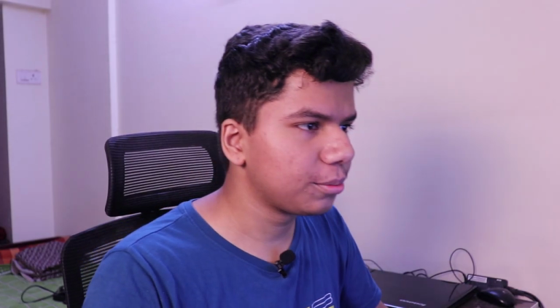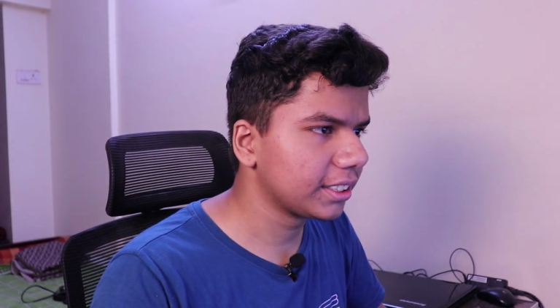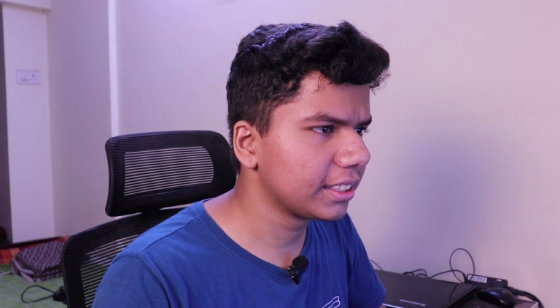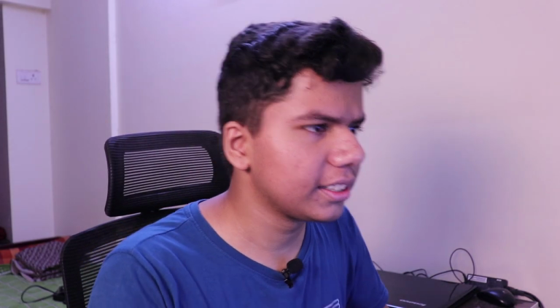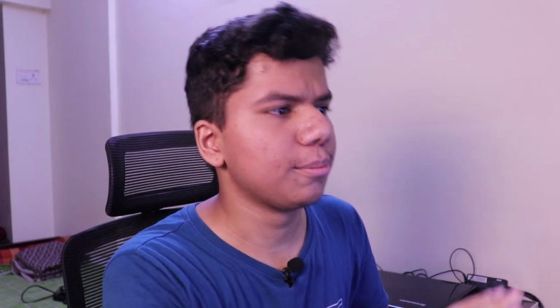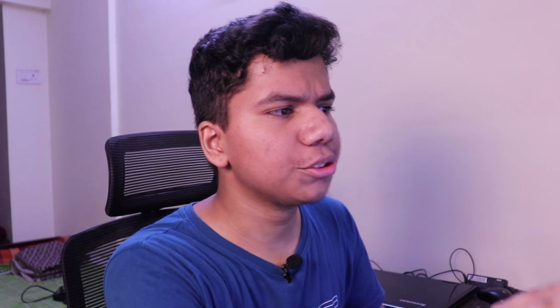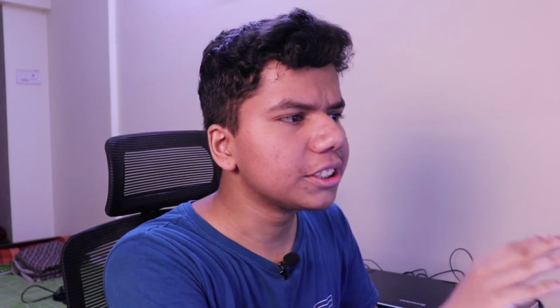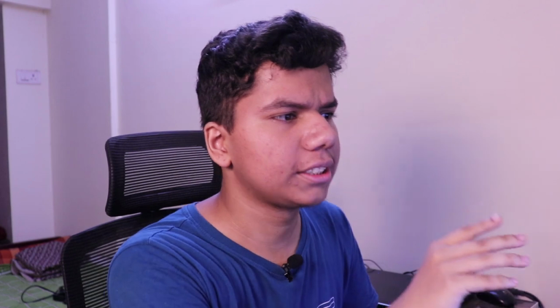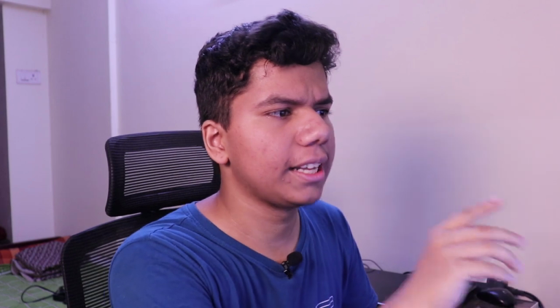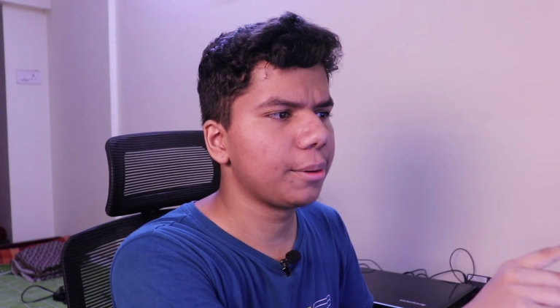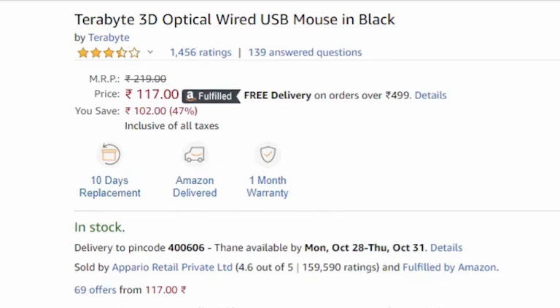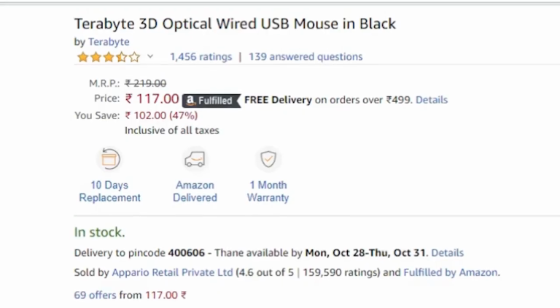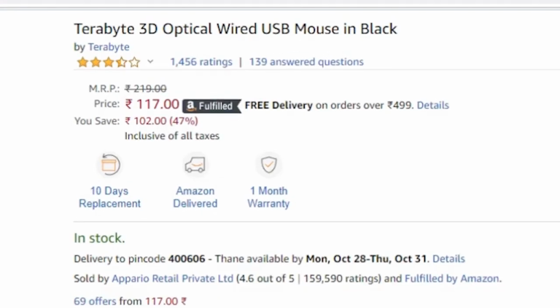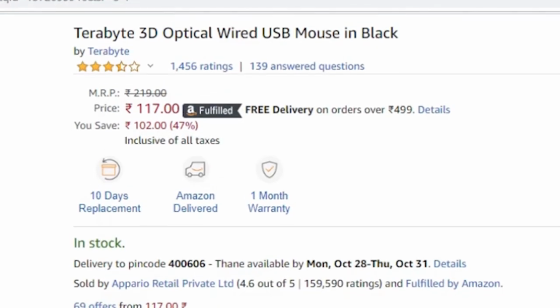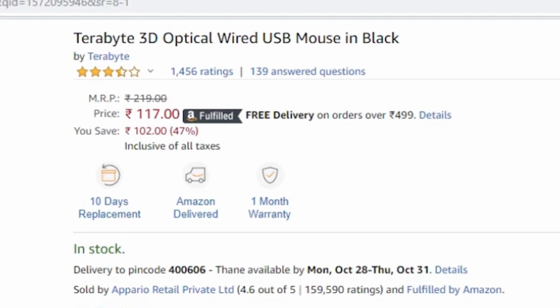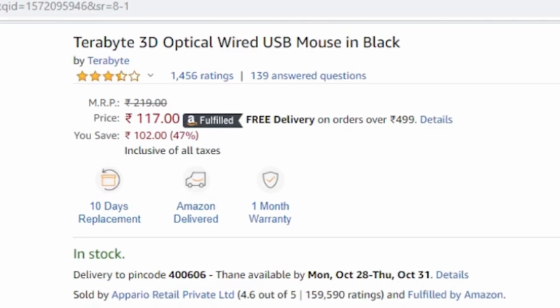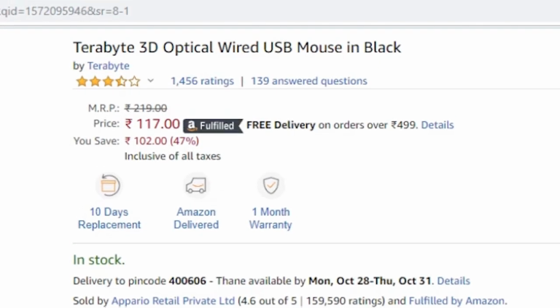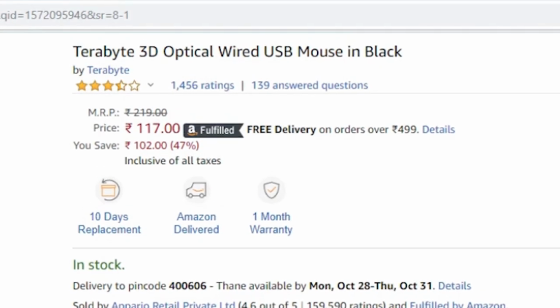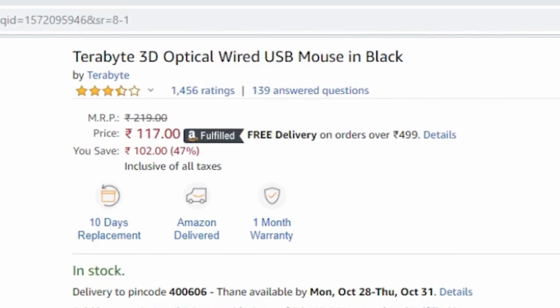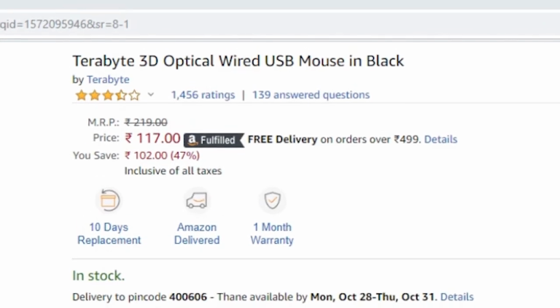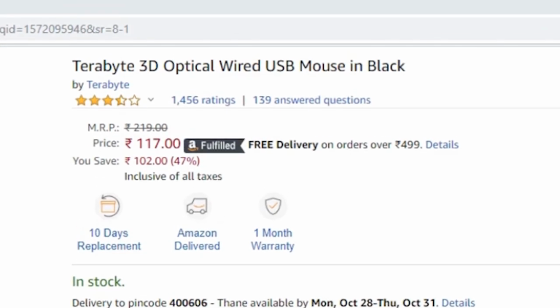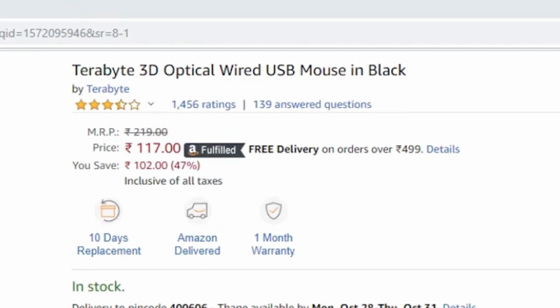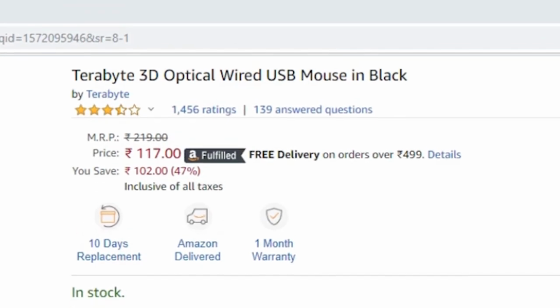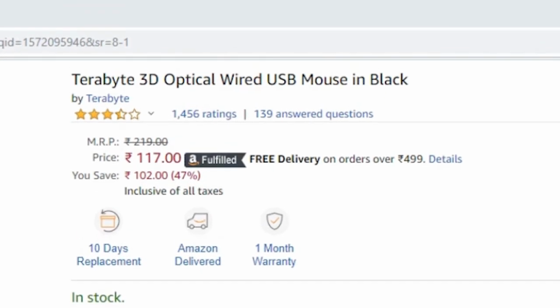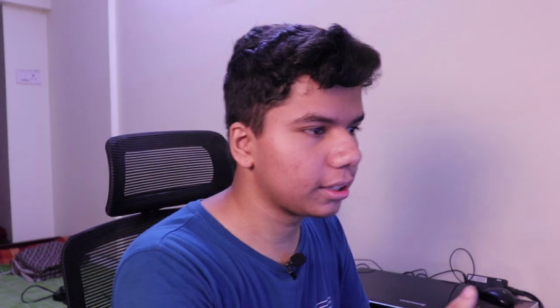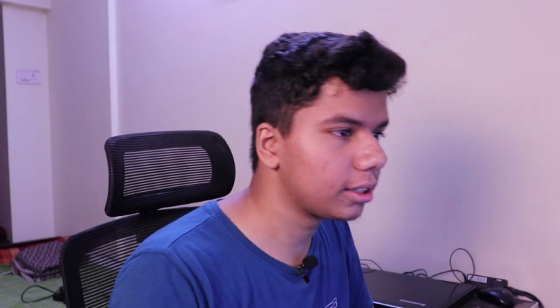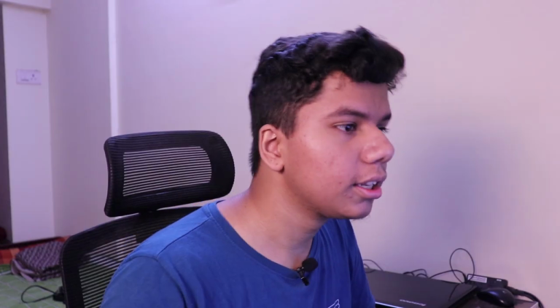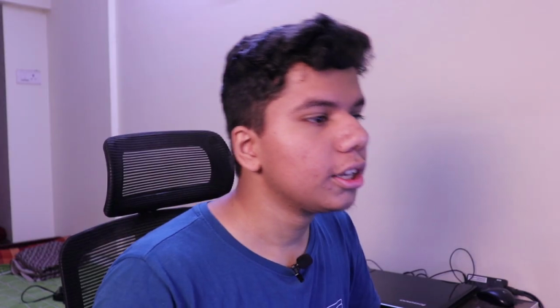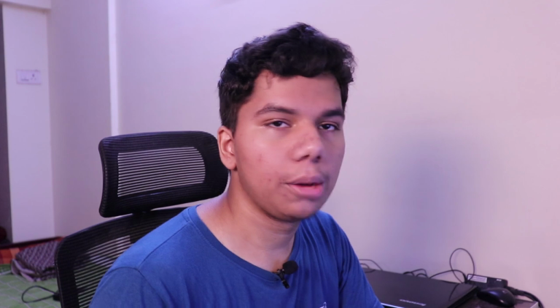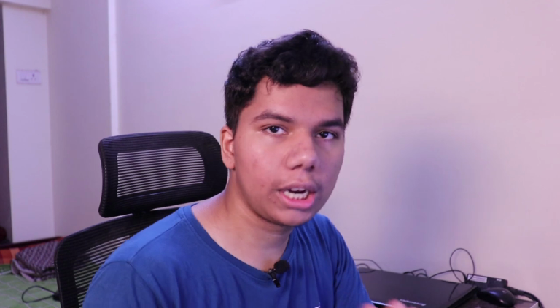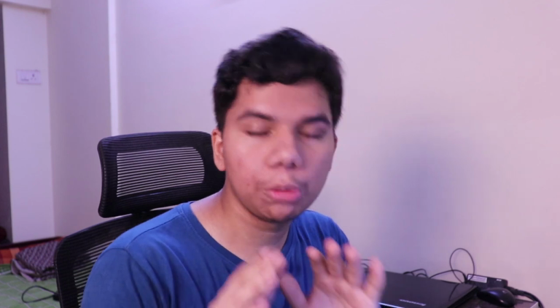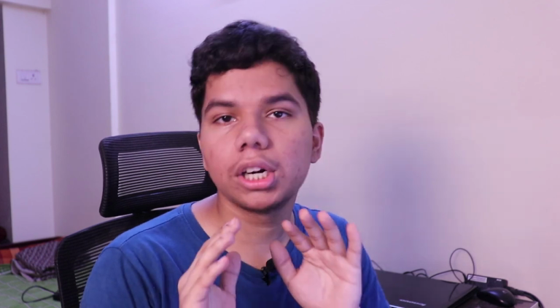You can see the mouse is a 3D optical wired mouse in black. Now if you want to buy a product,